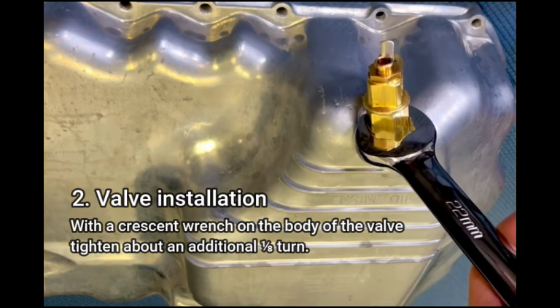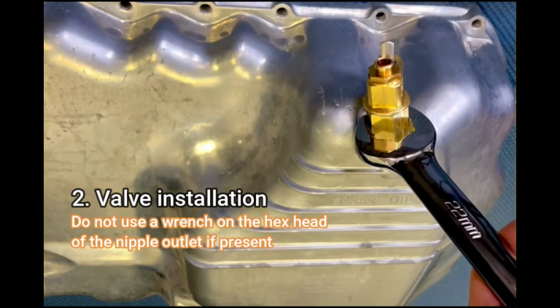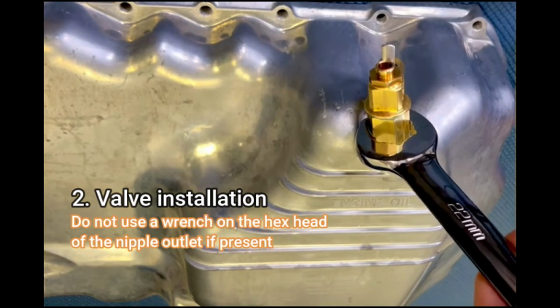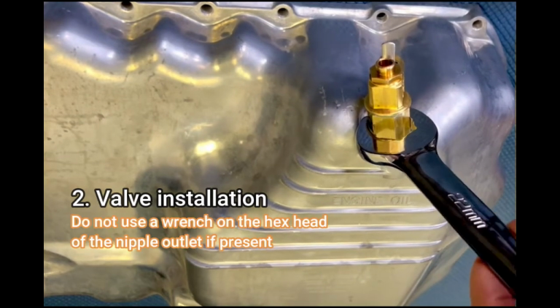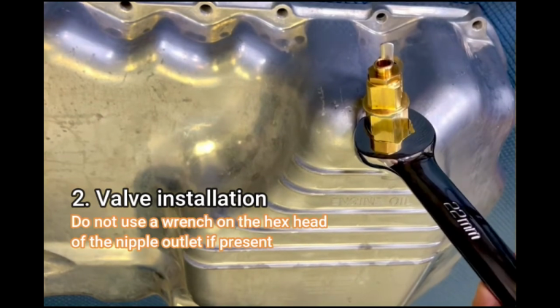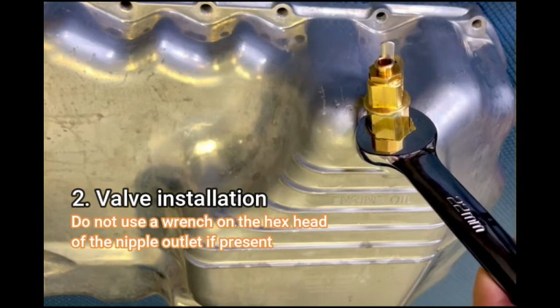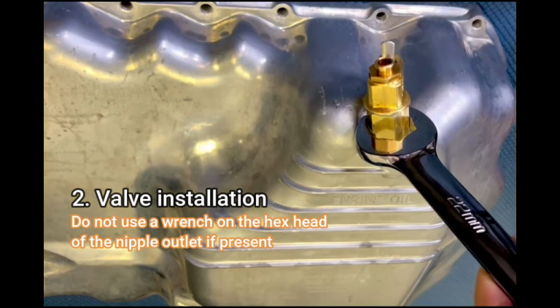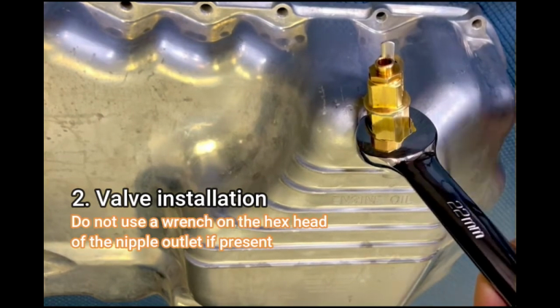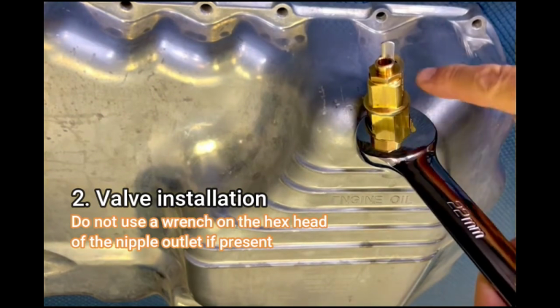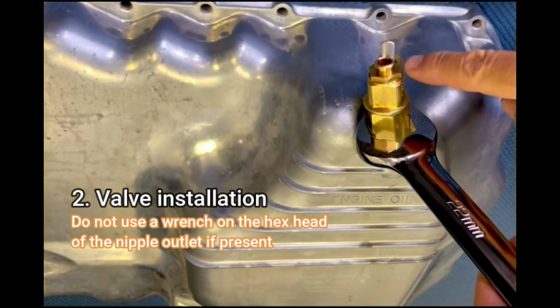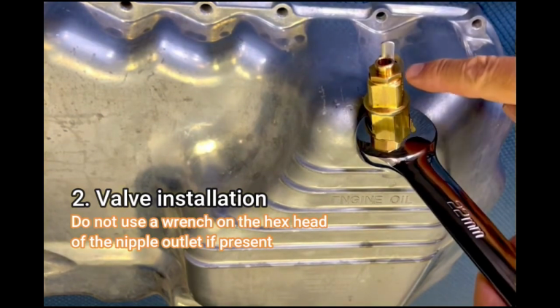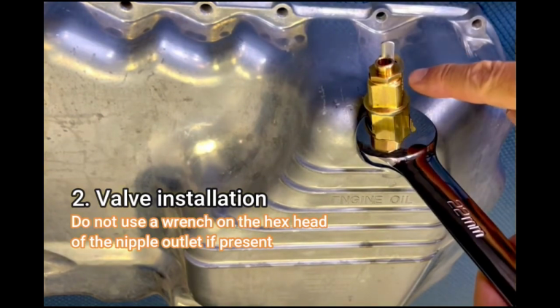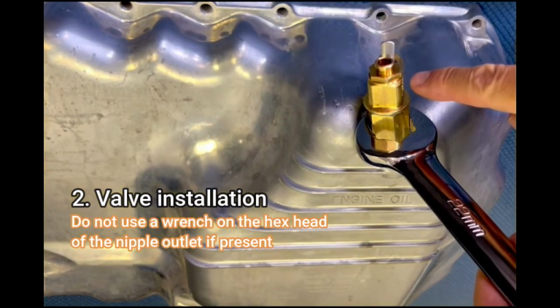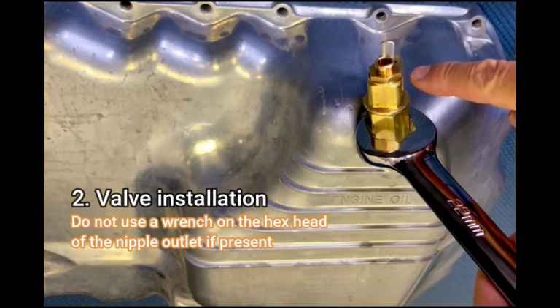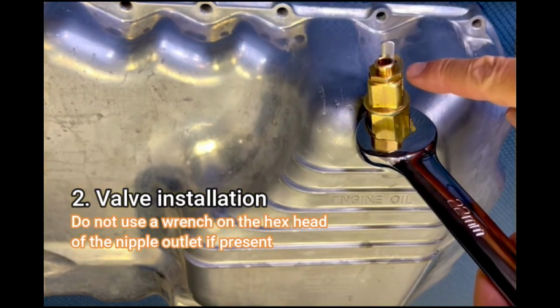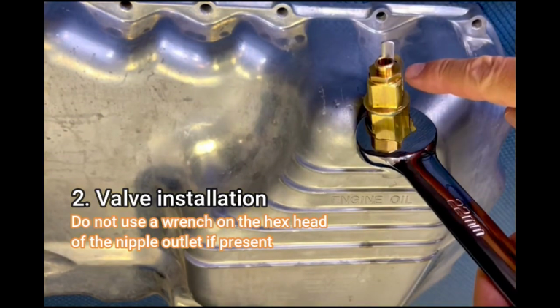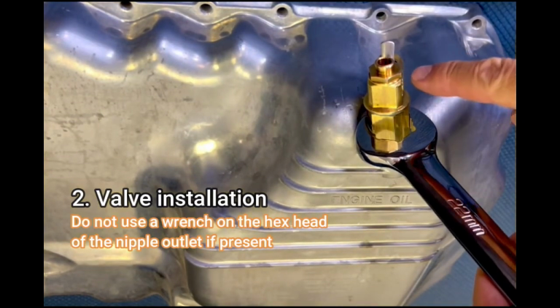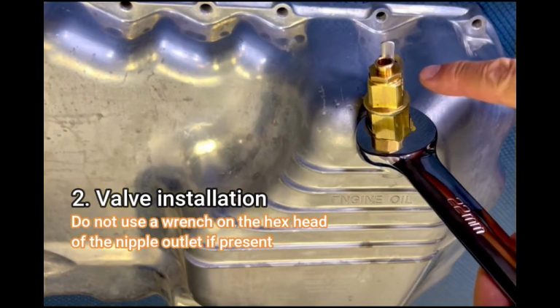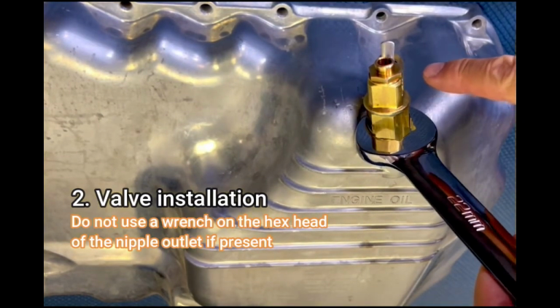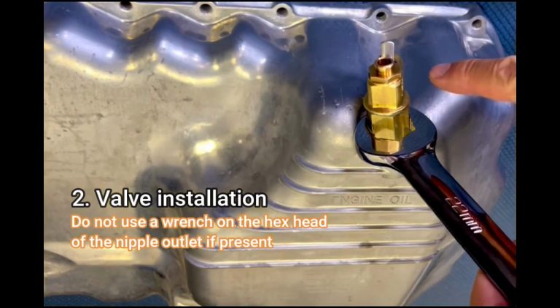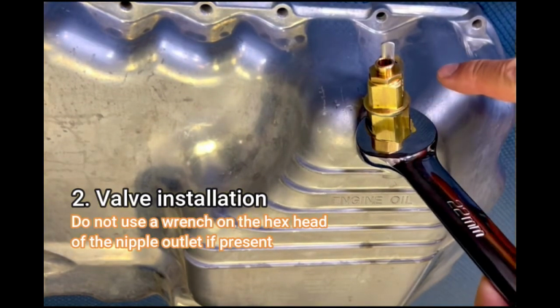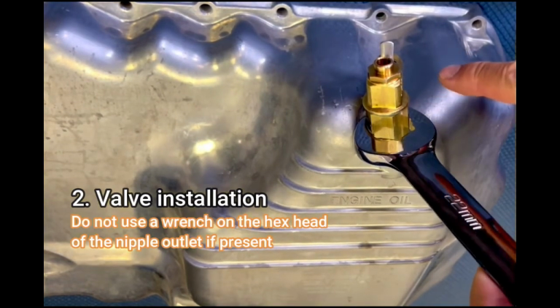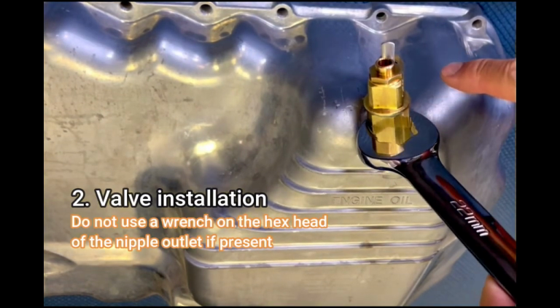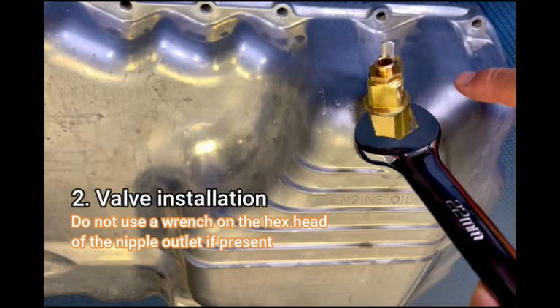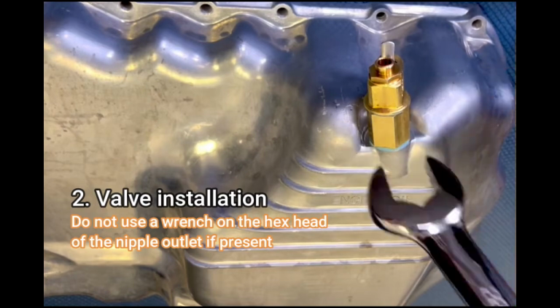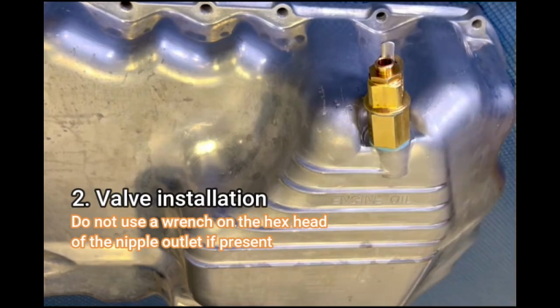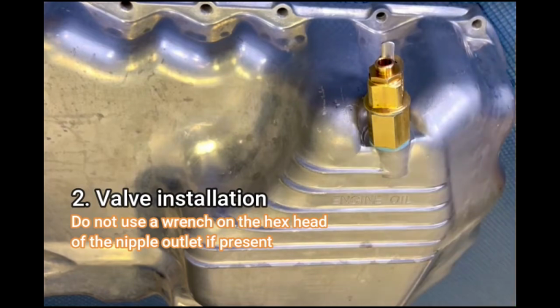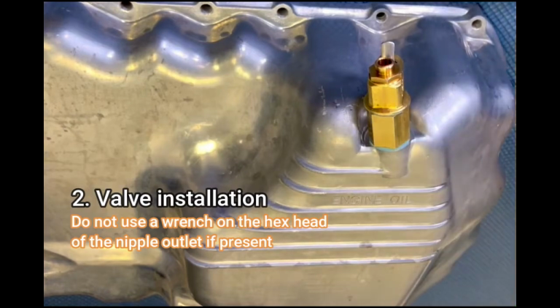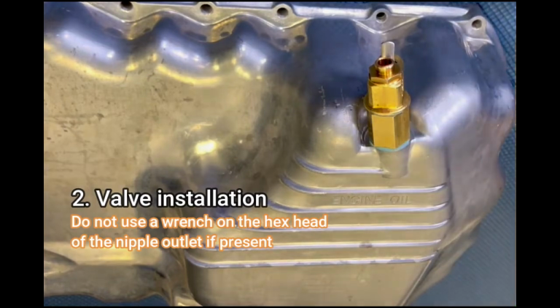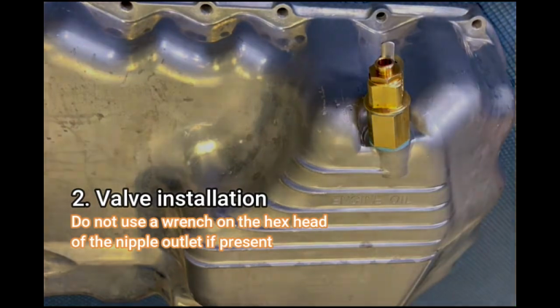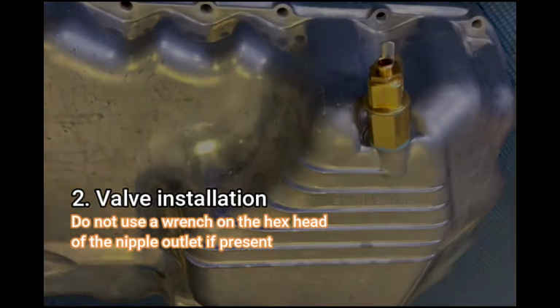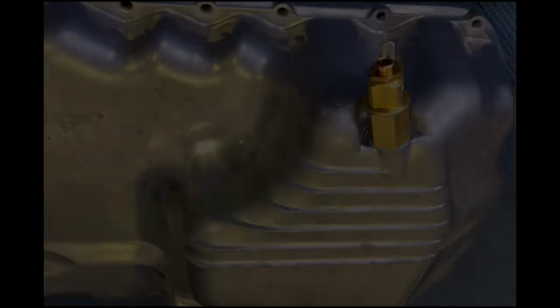Do not use a wrench on the hex head of the nipple outlet if it is present.